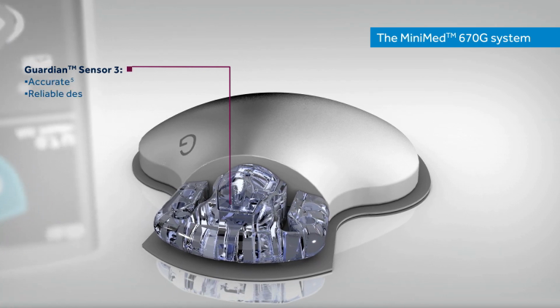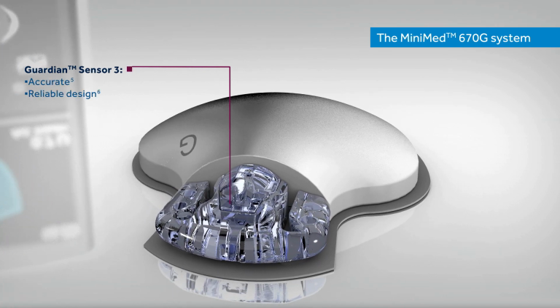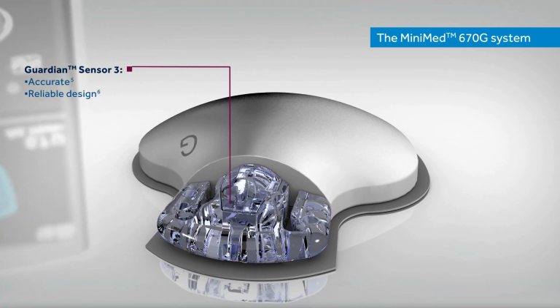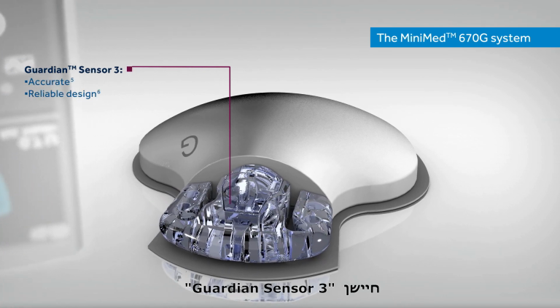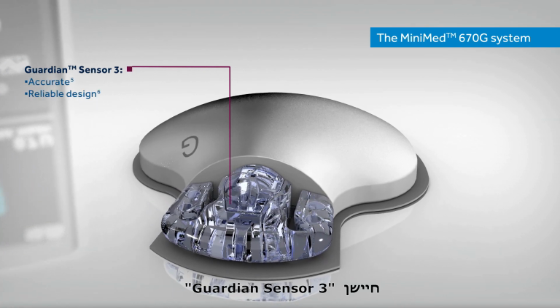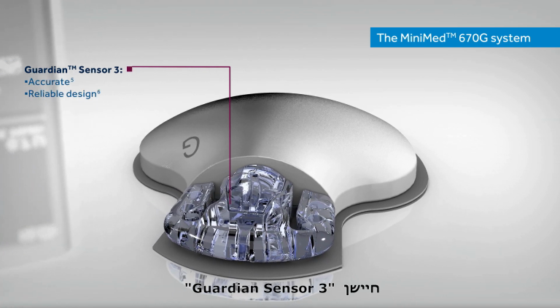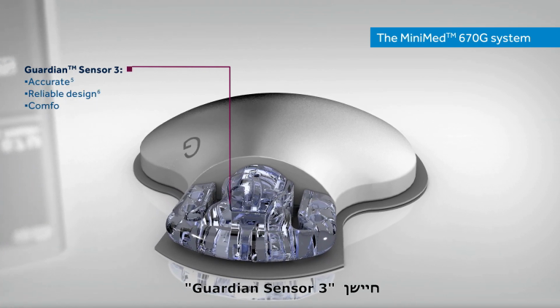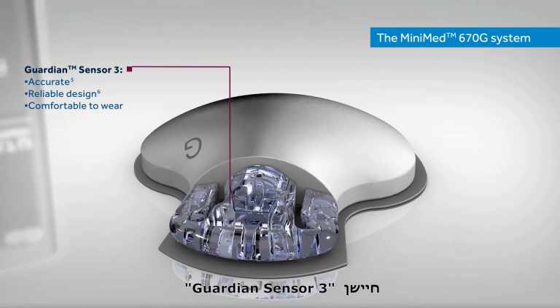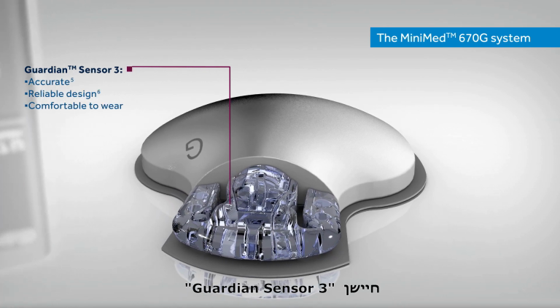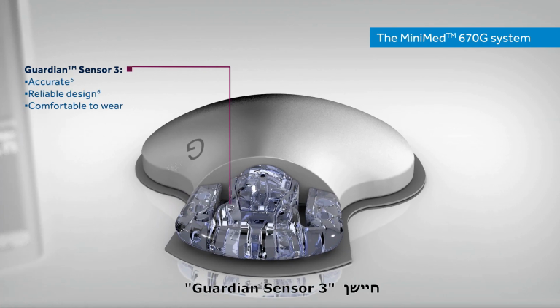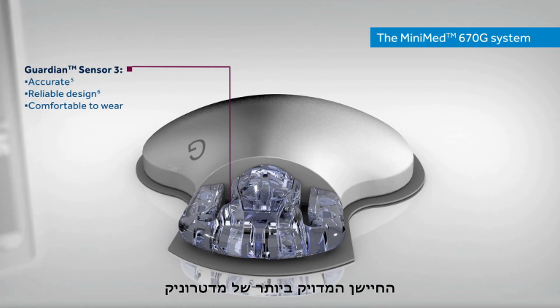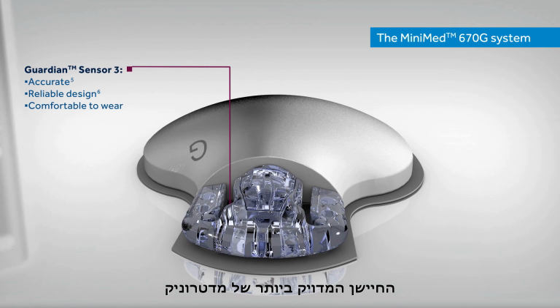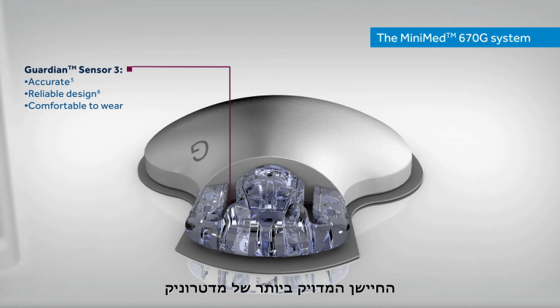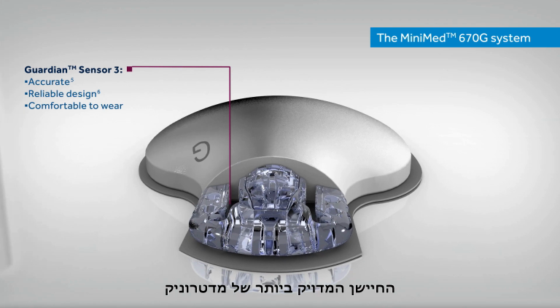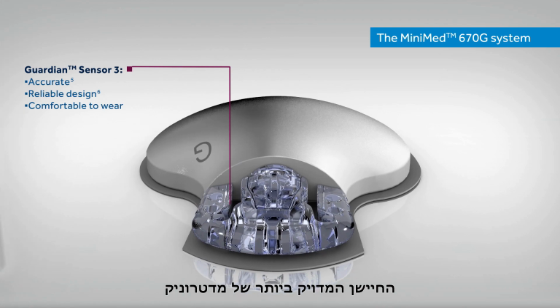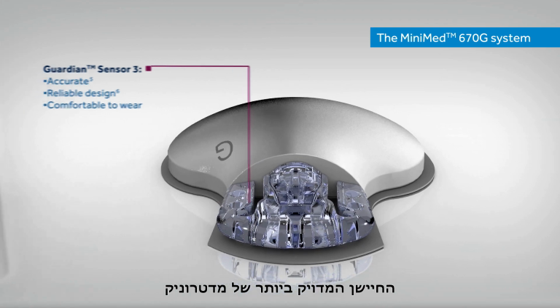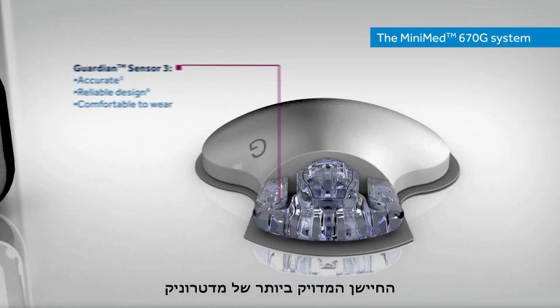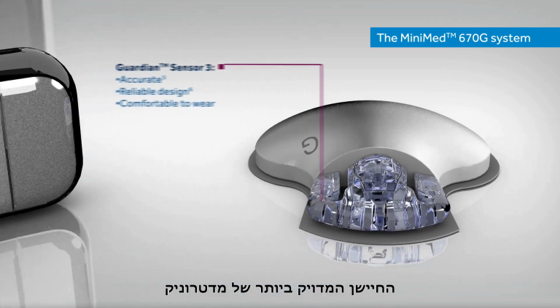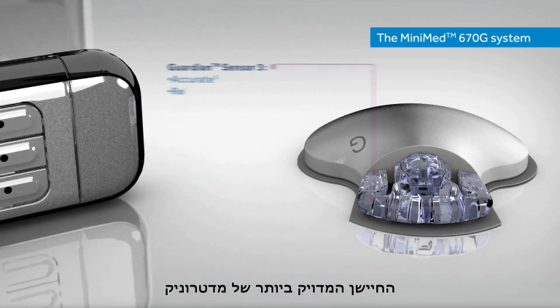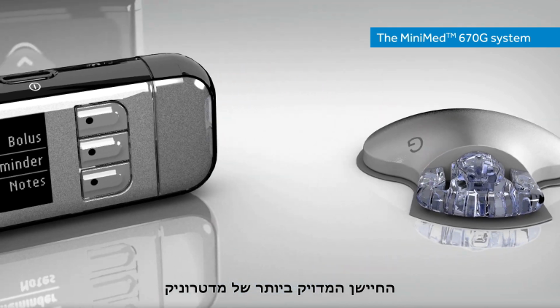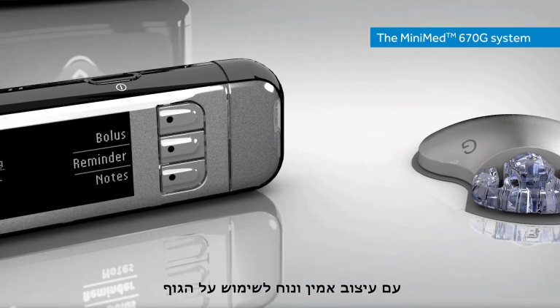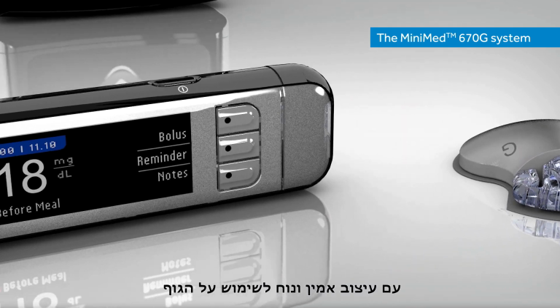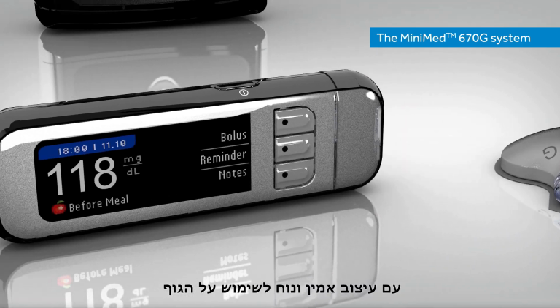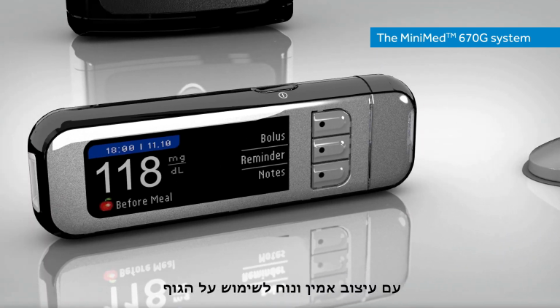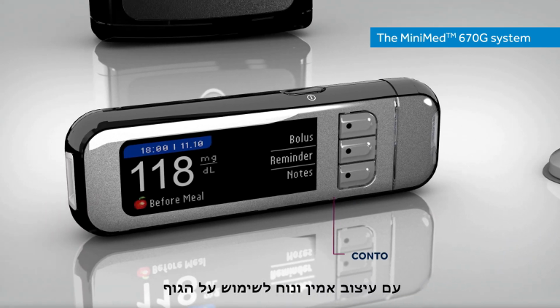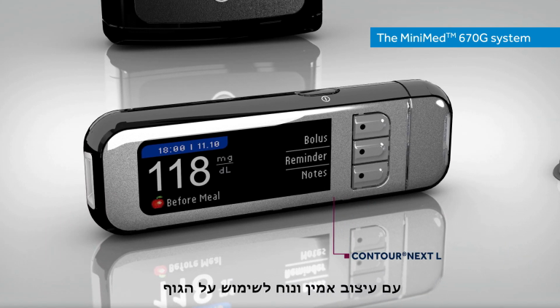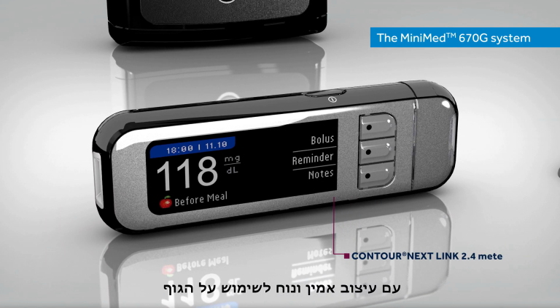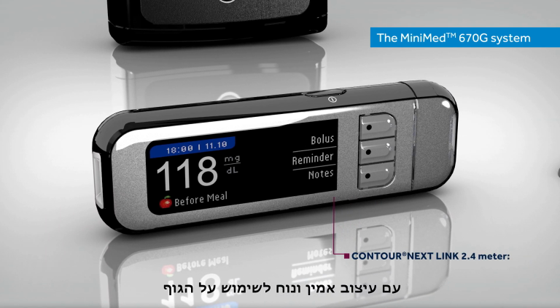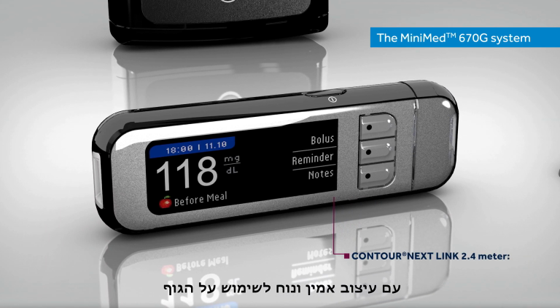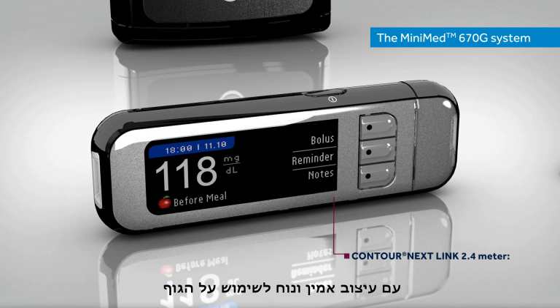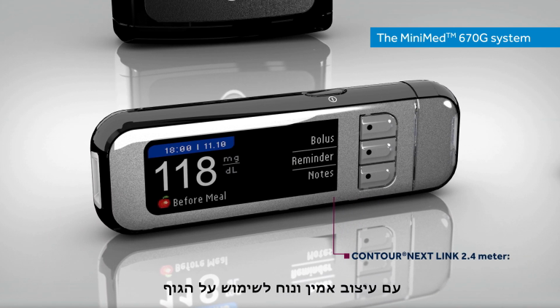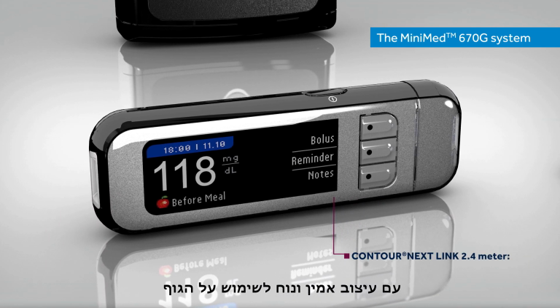The Guardian Sensor 3 is the most accurate sensor from Medtronic, with a reliable design that is comfortable to wear.